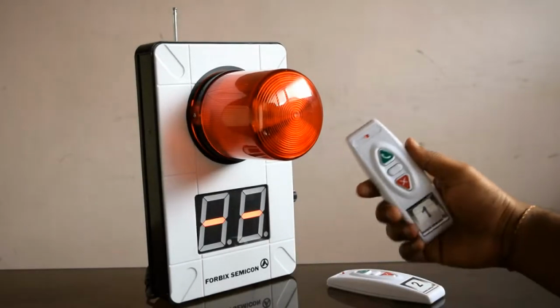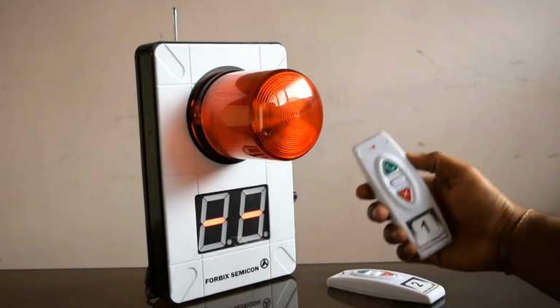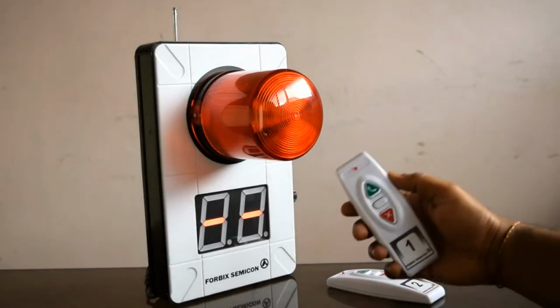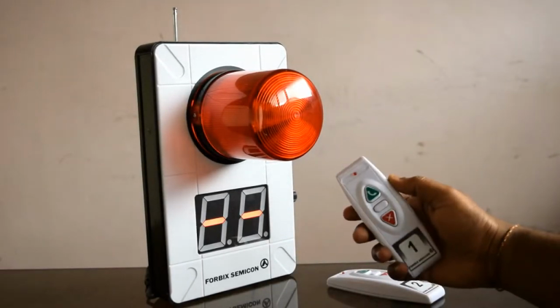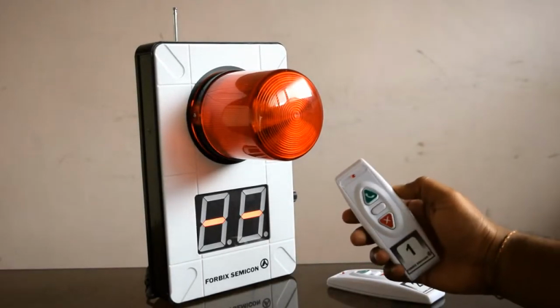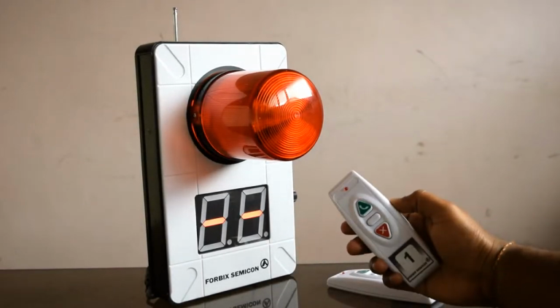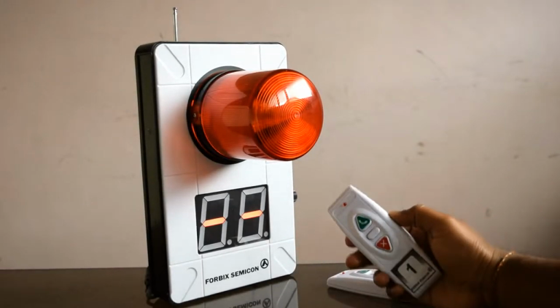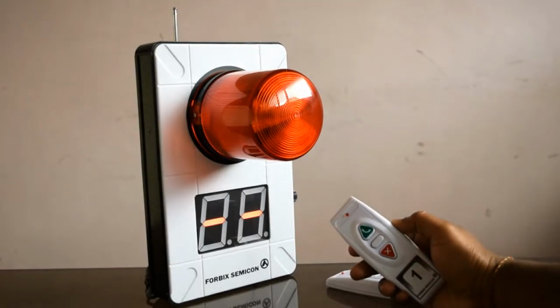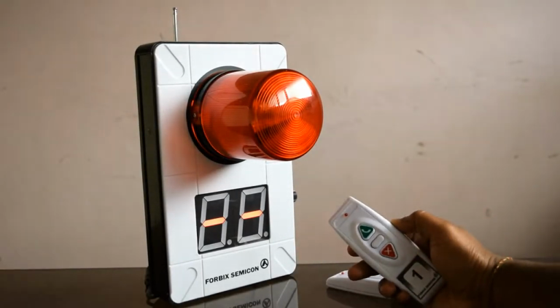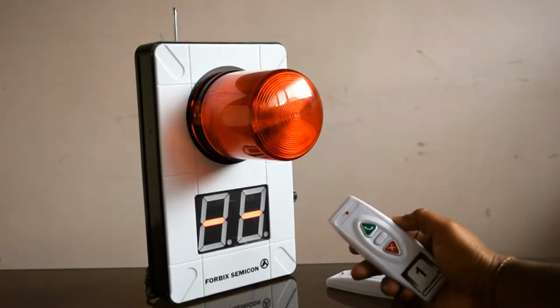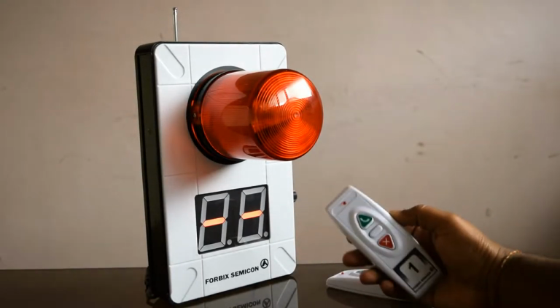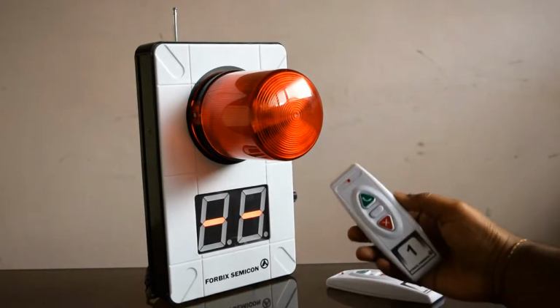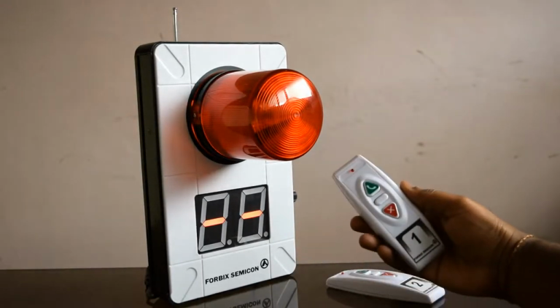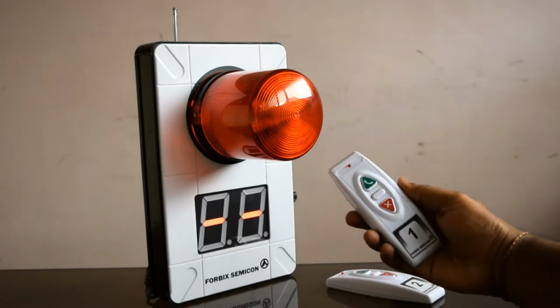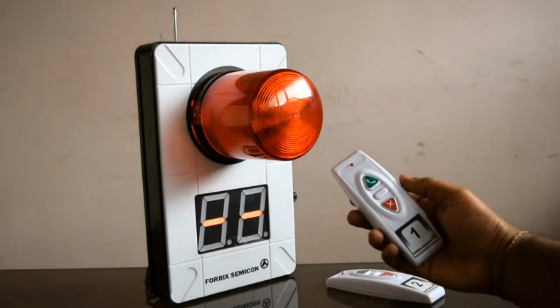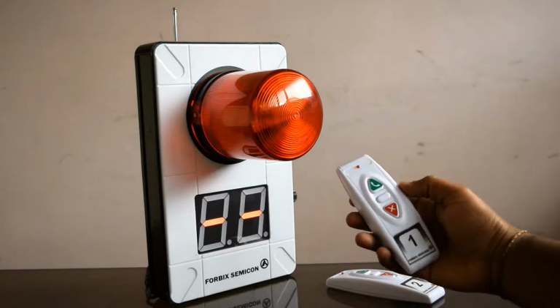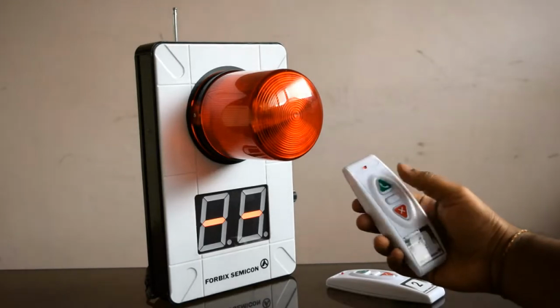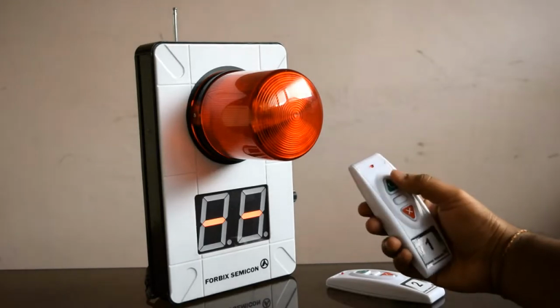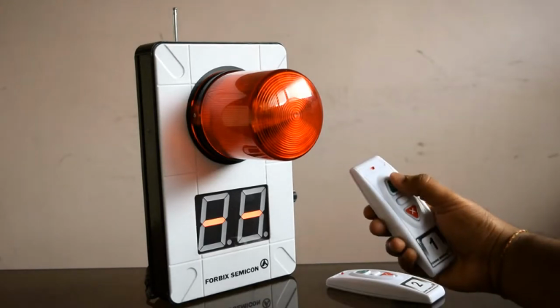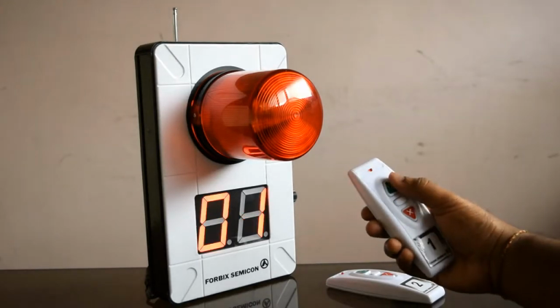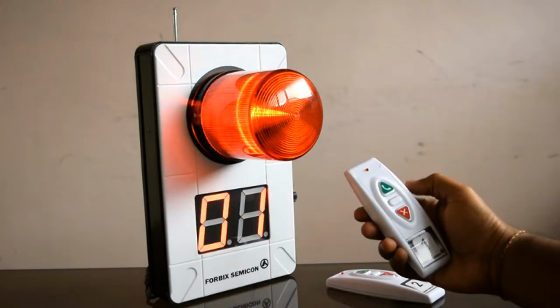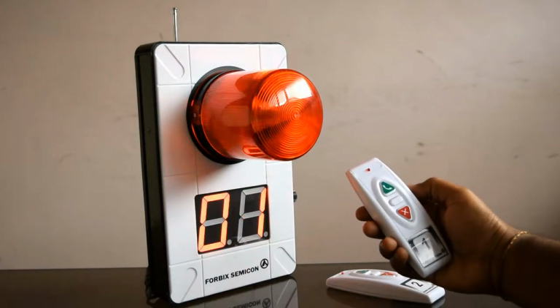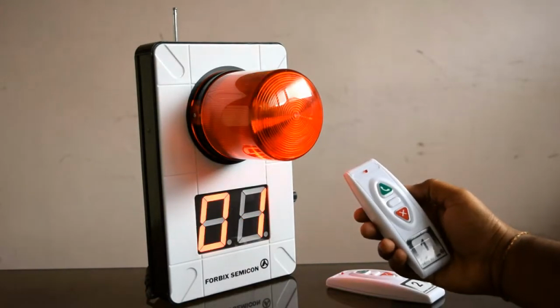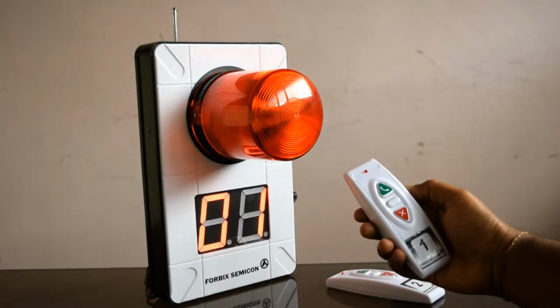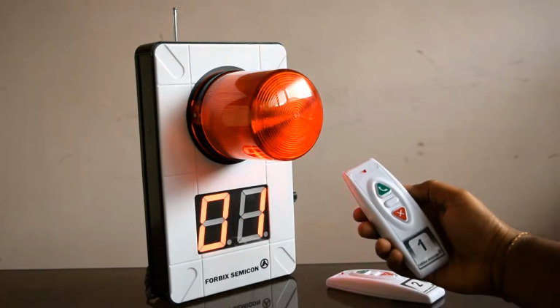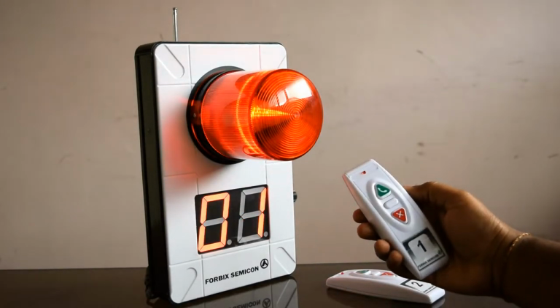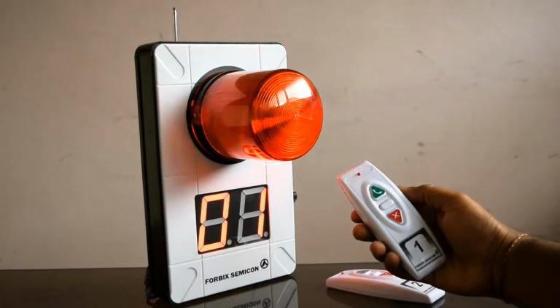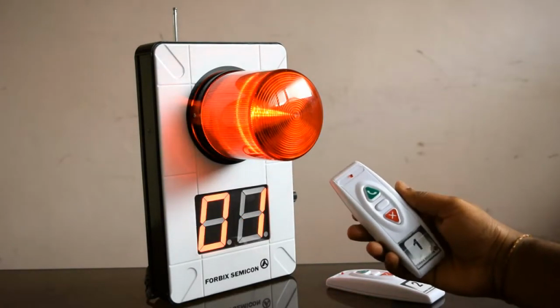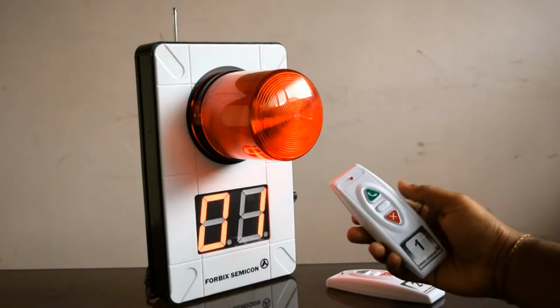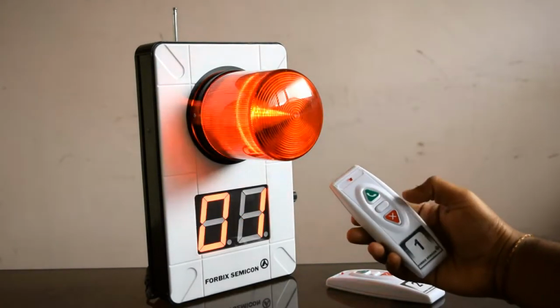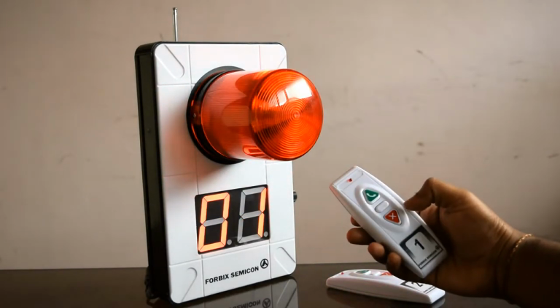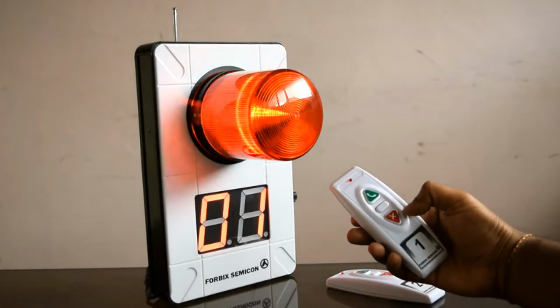Pressing the remote alerts the security with sound, a revolving beacon light, and a display.